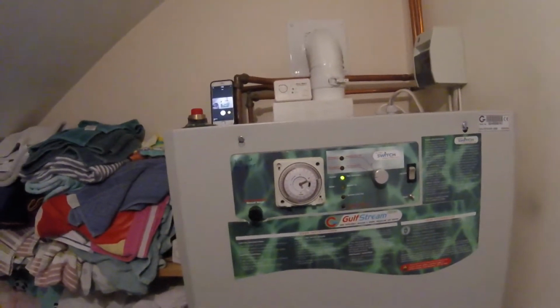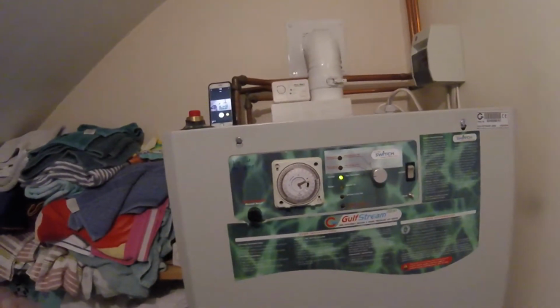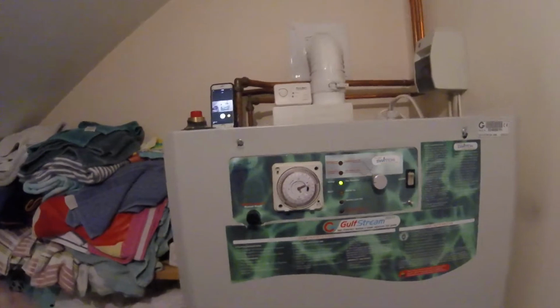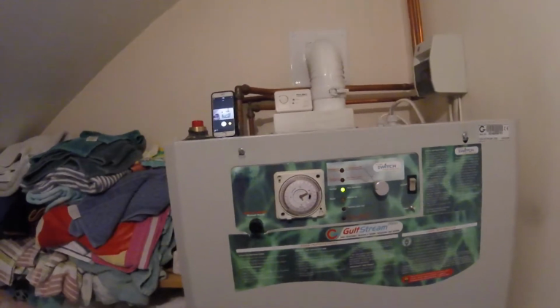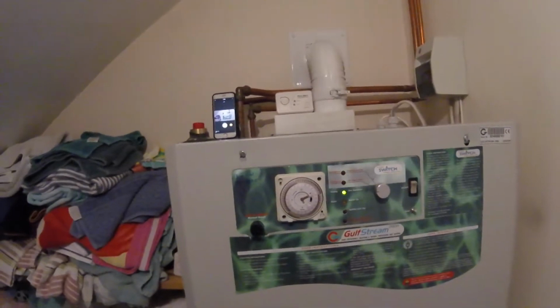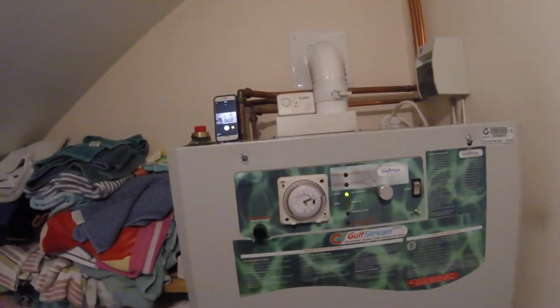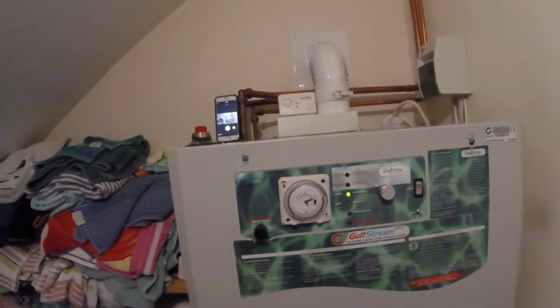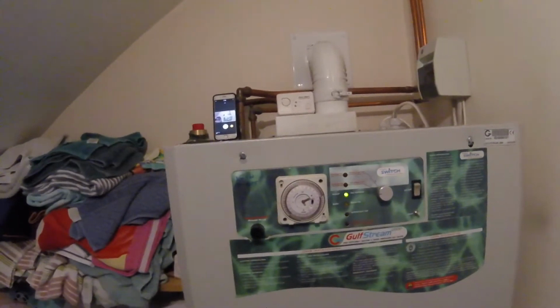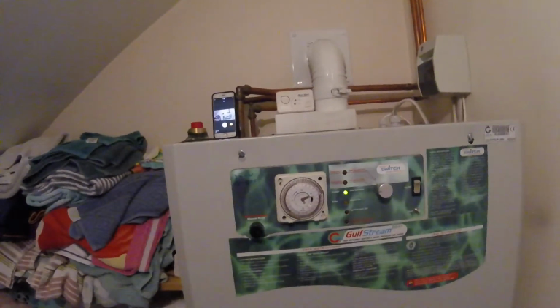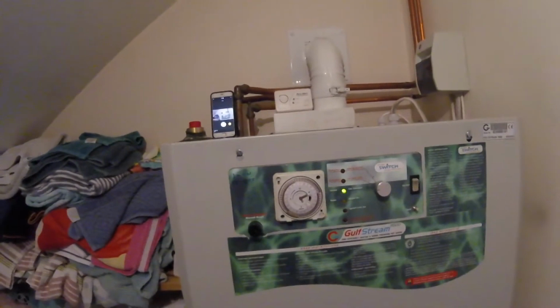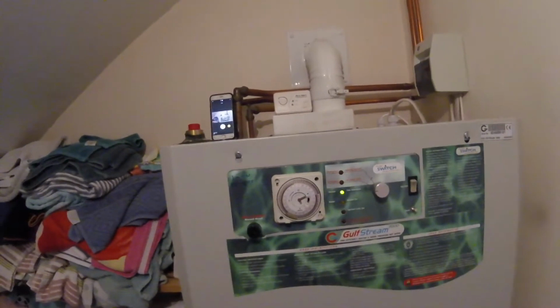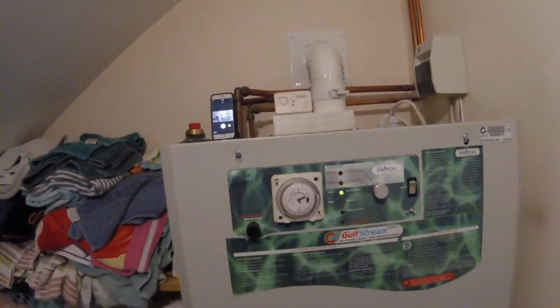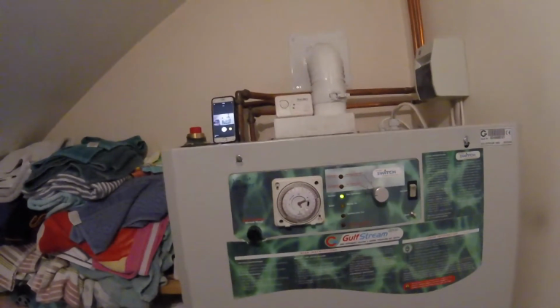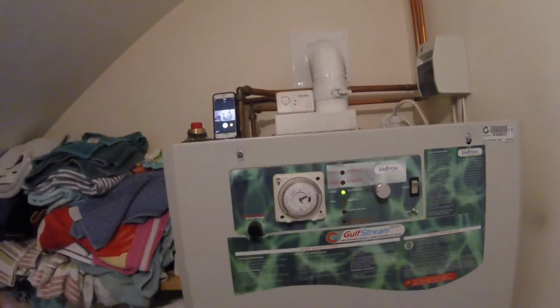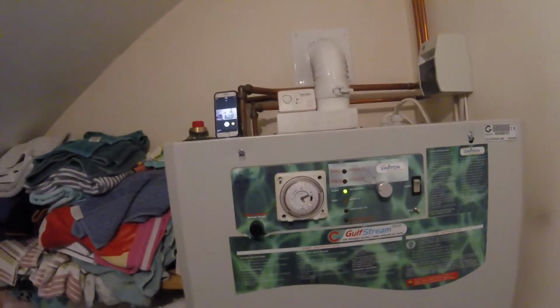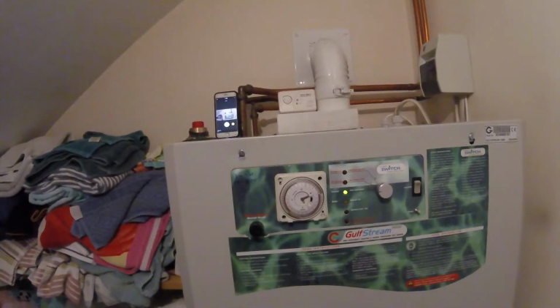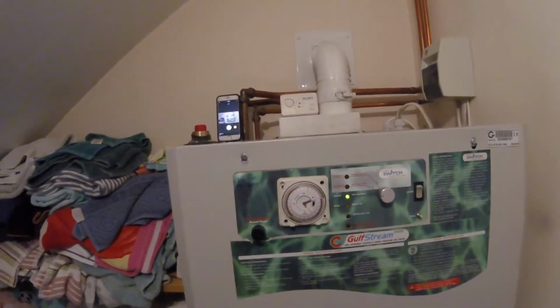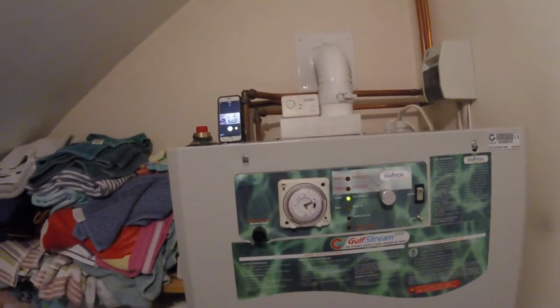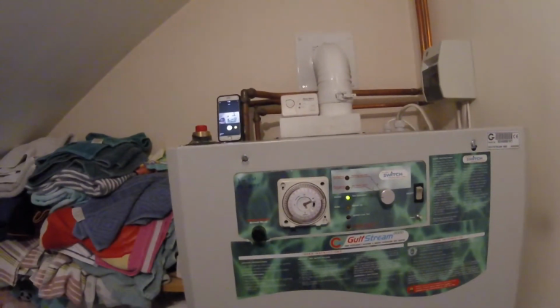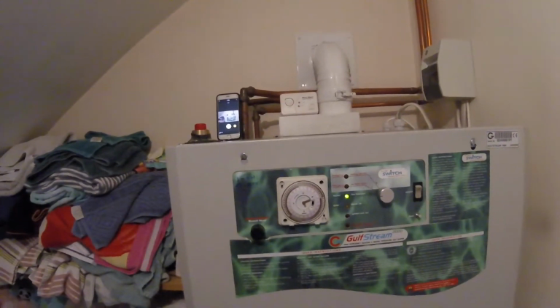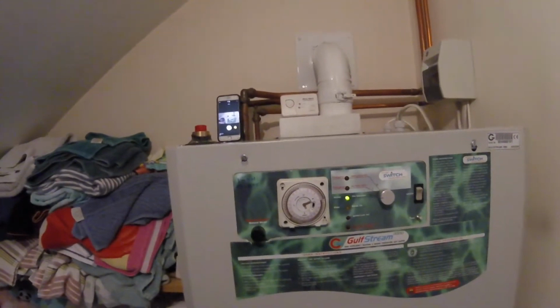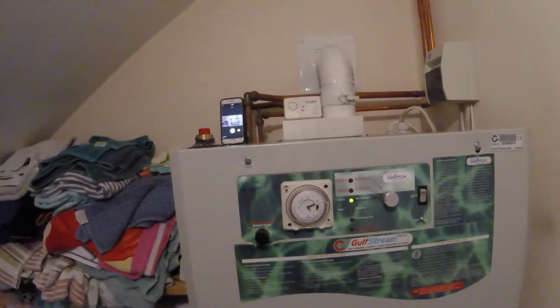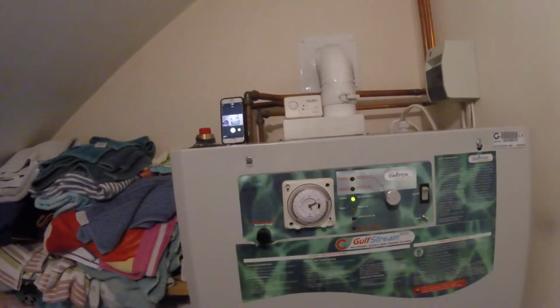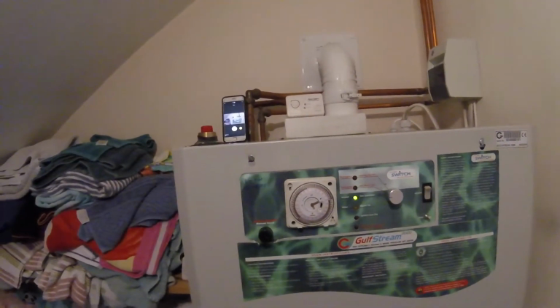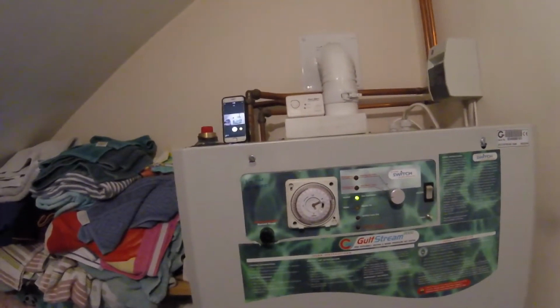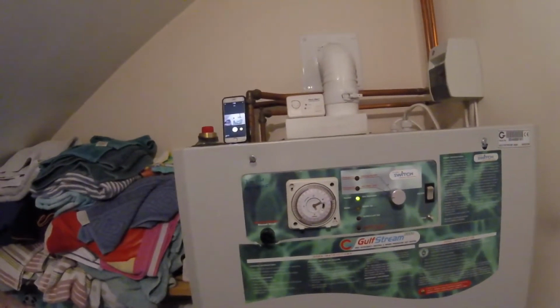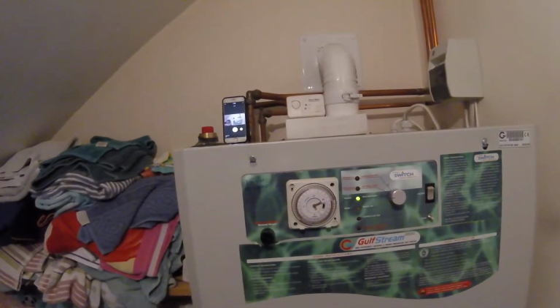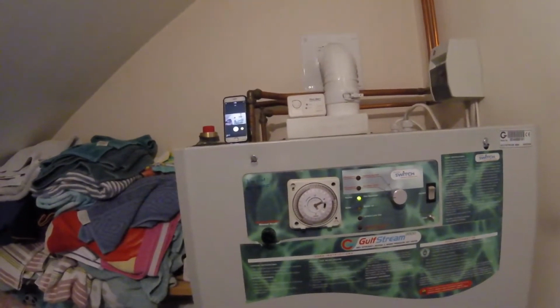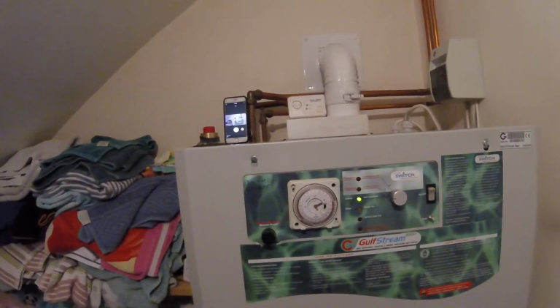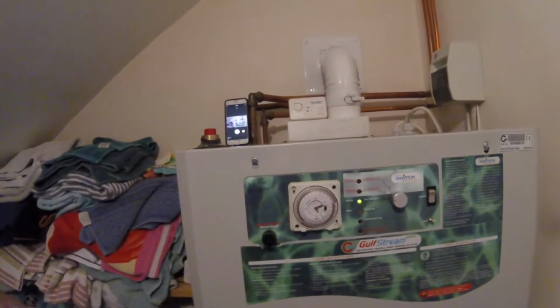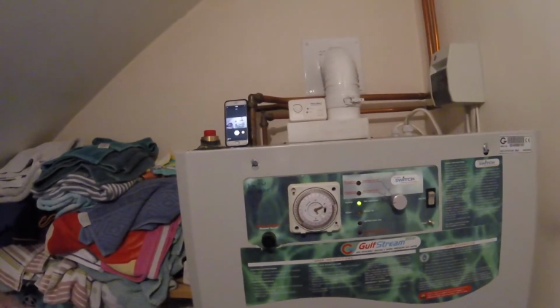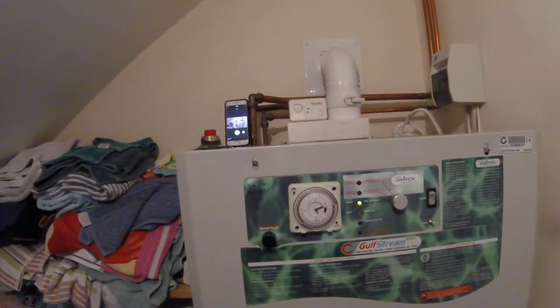Those are the user controls in a nutshell. Thank you for watching.